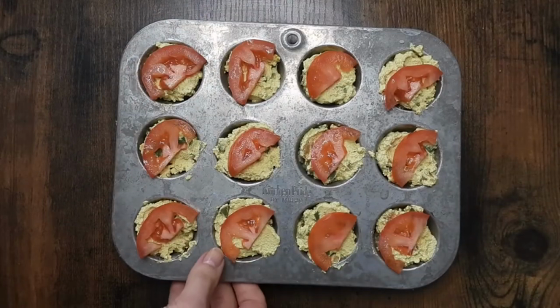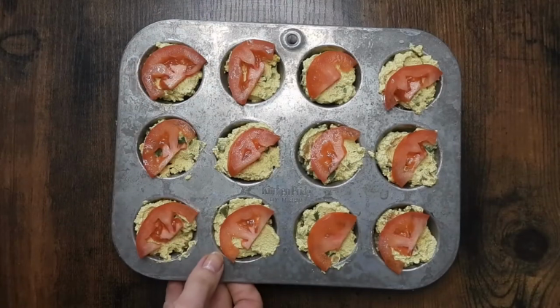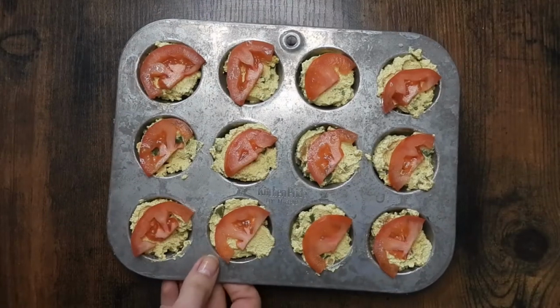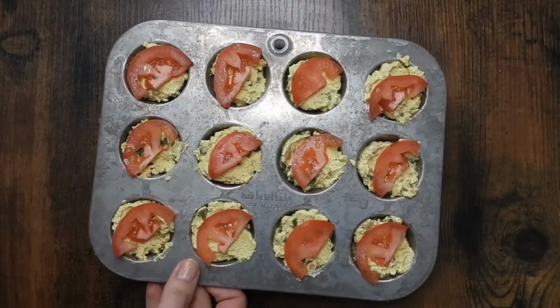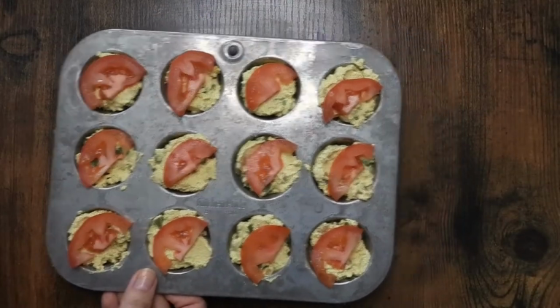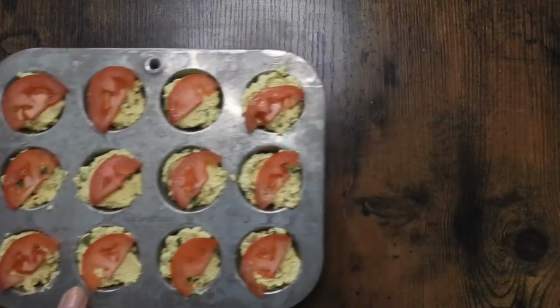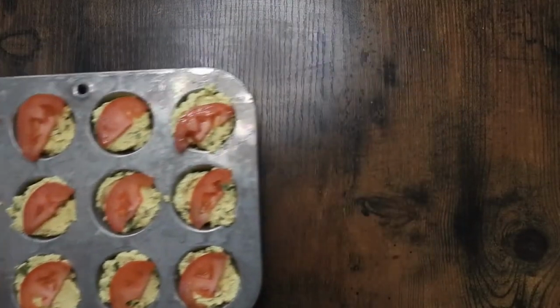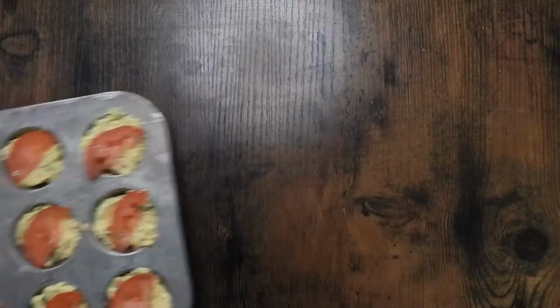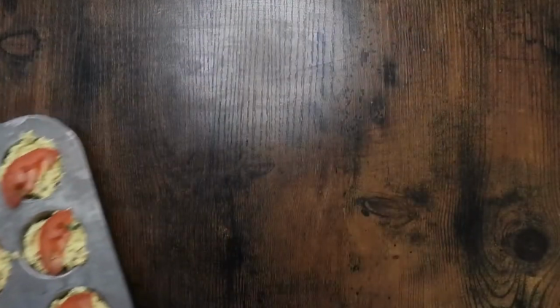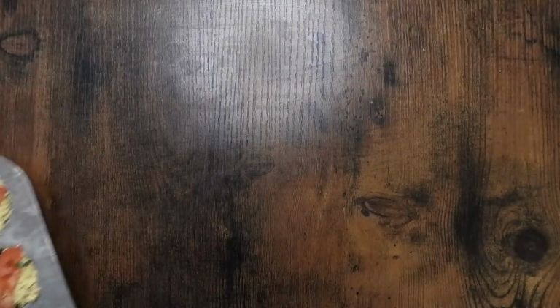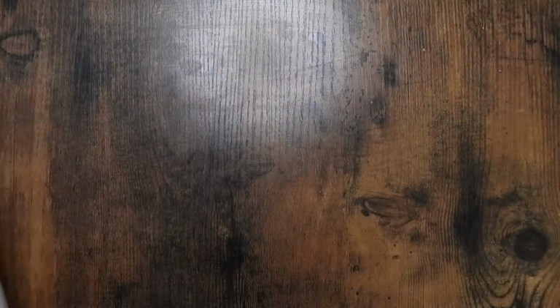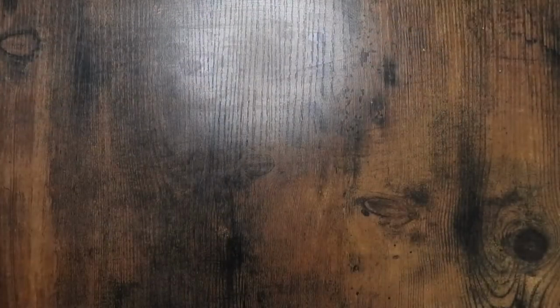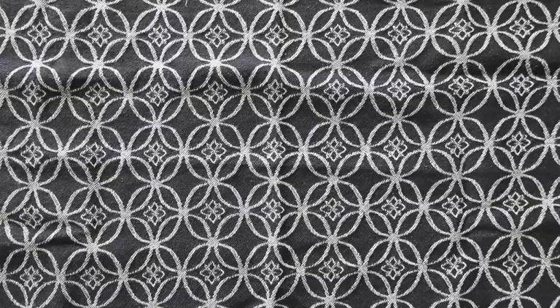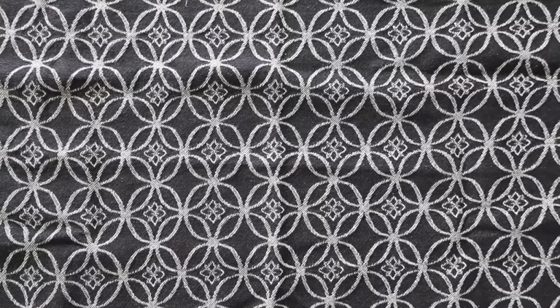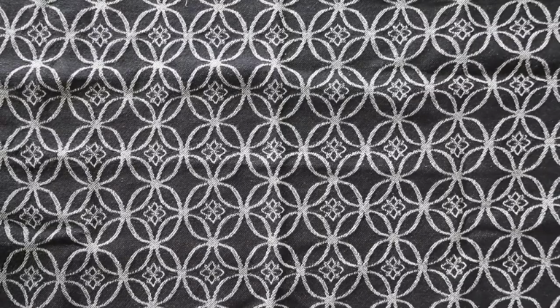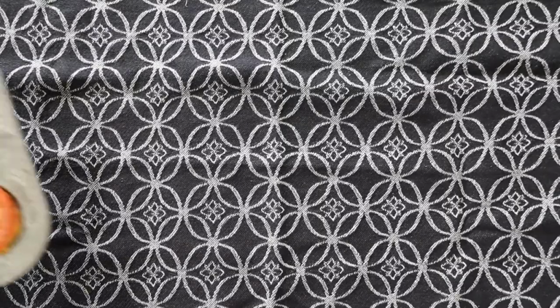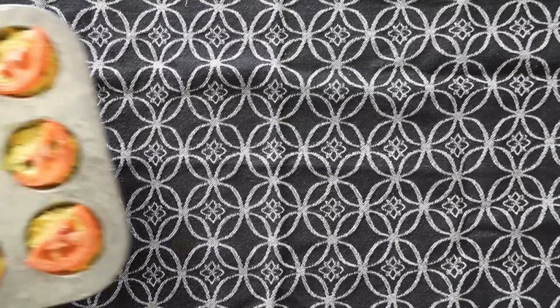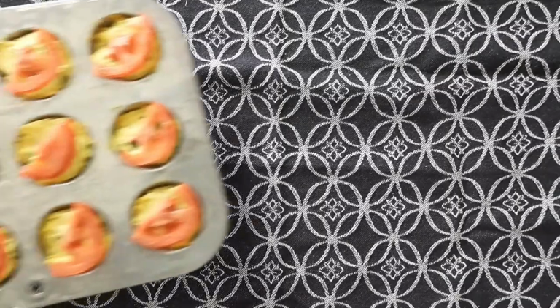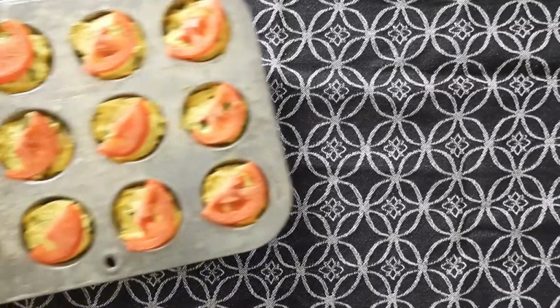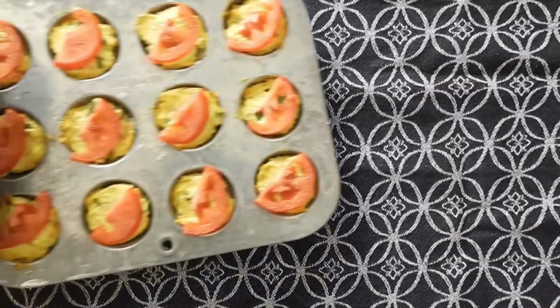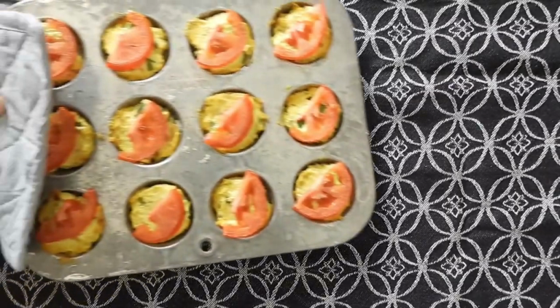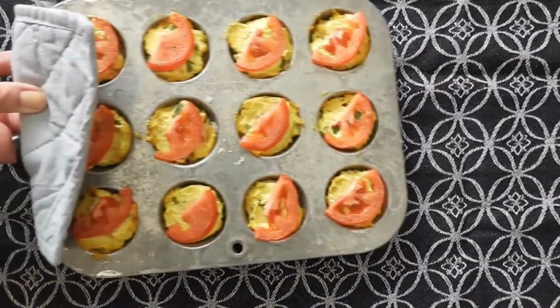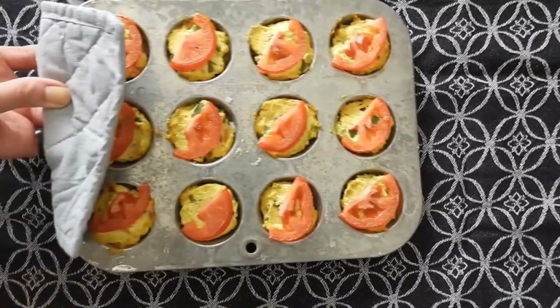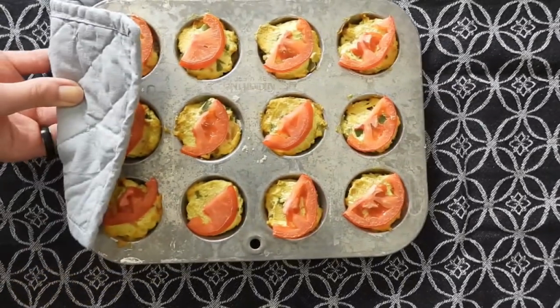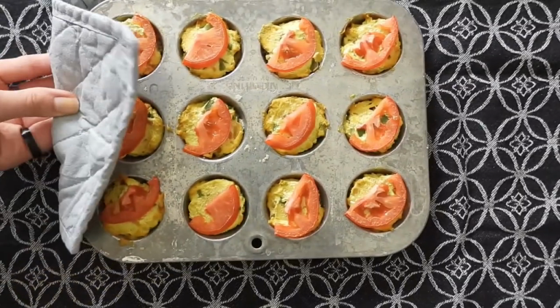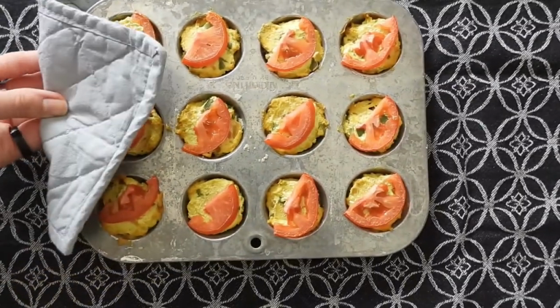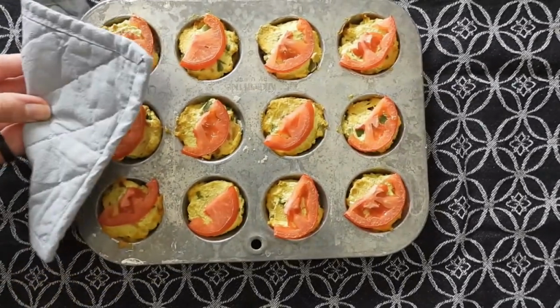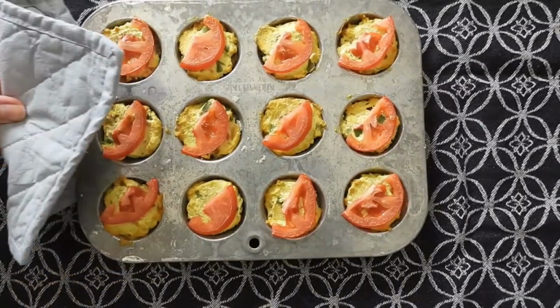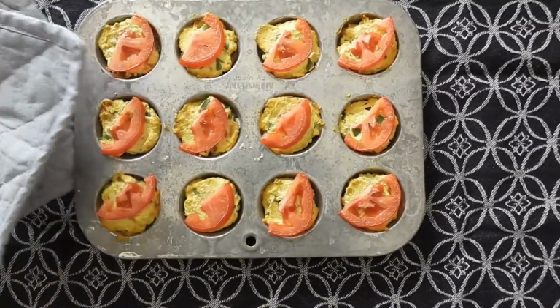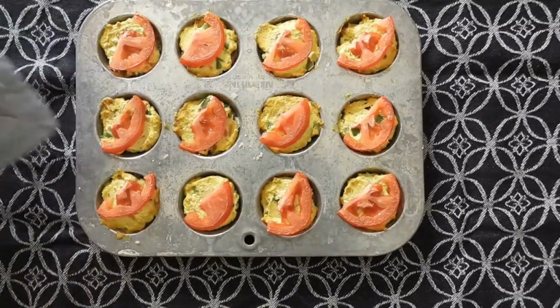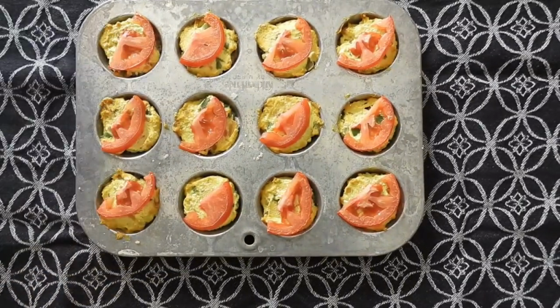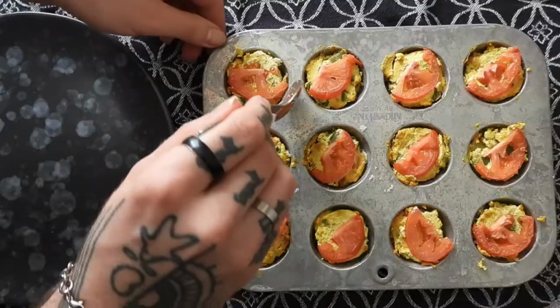Cooking that in a 350 degree oven for about 20 minutes, or 40 minutes if you're making one large quiche.